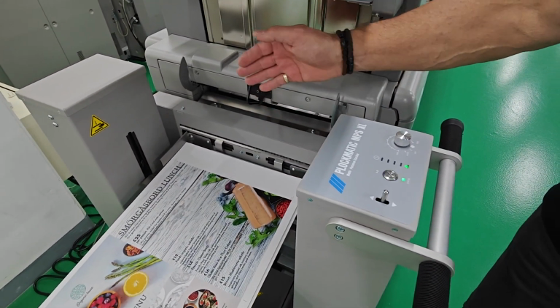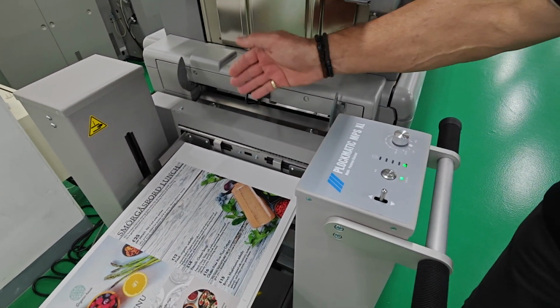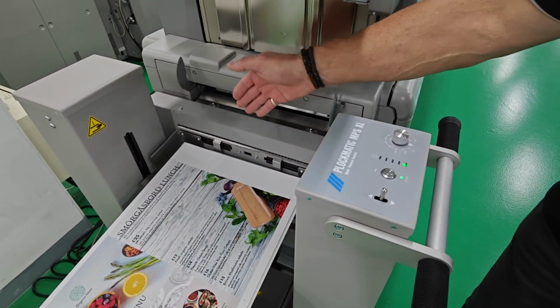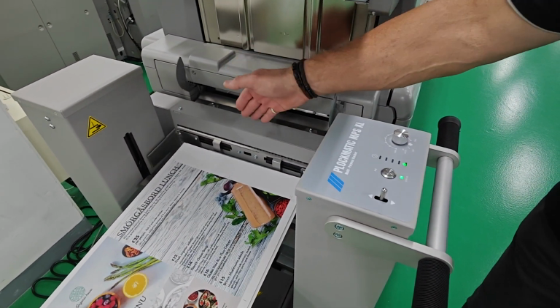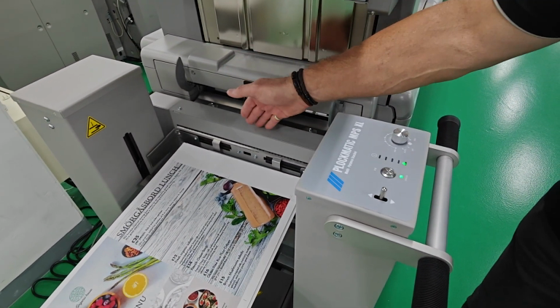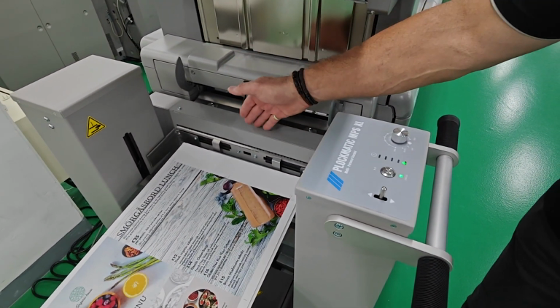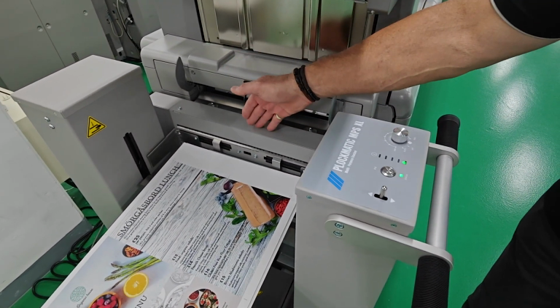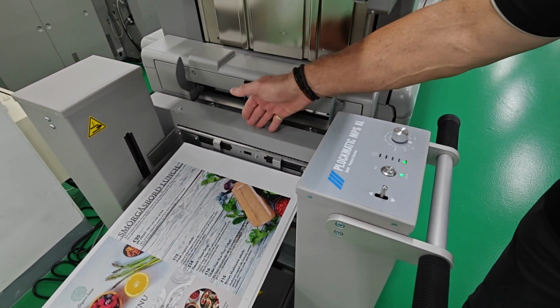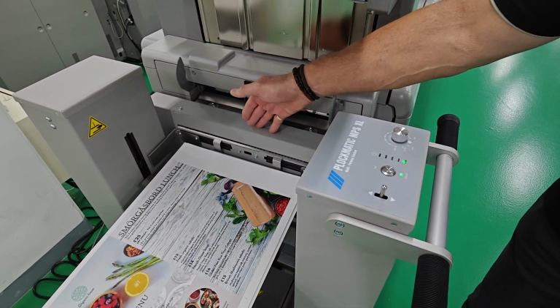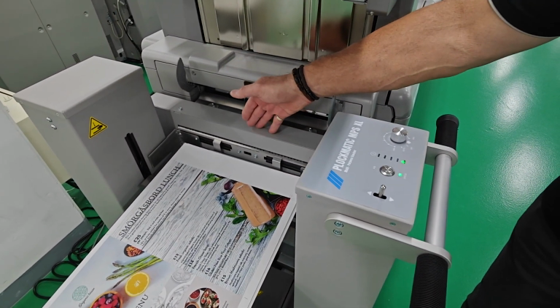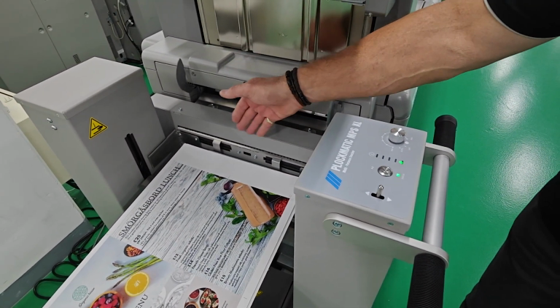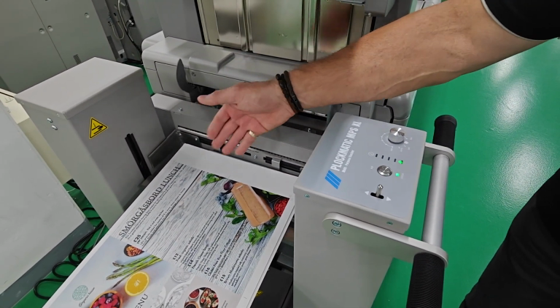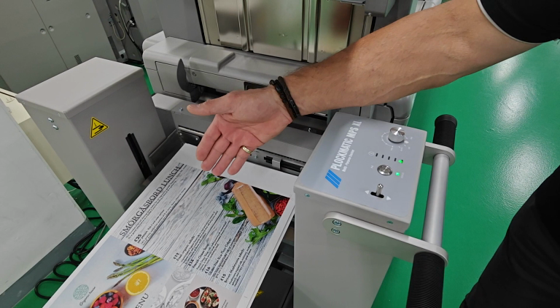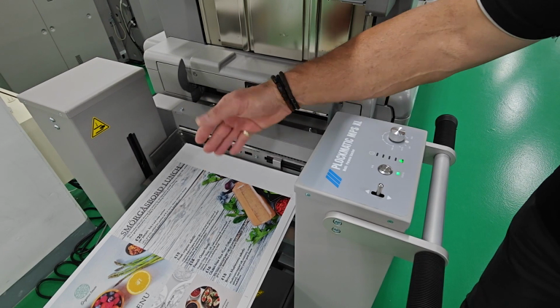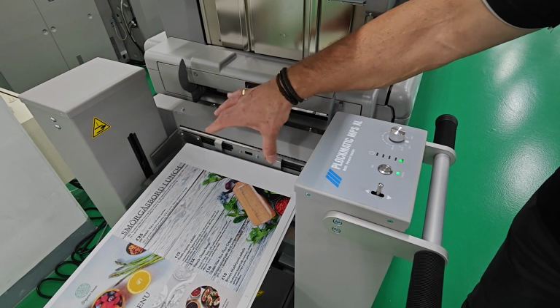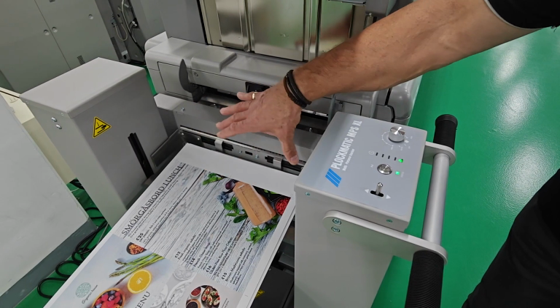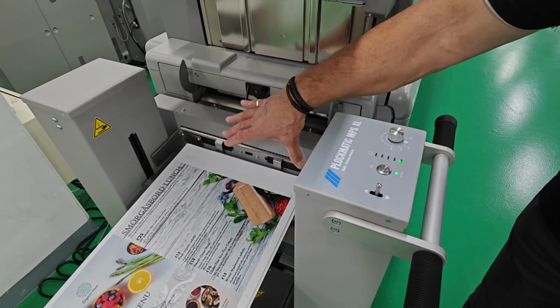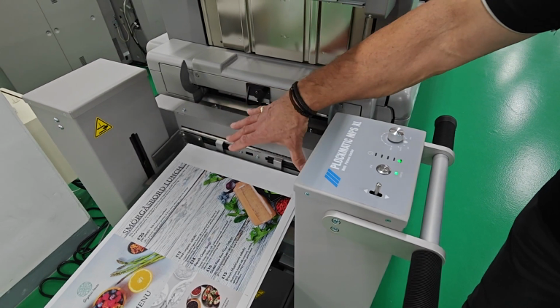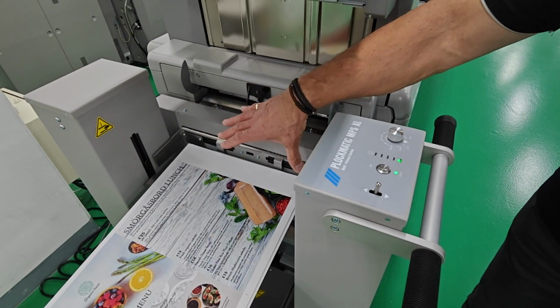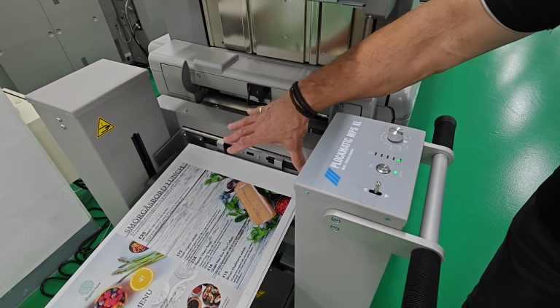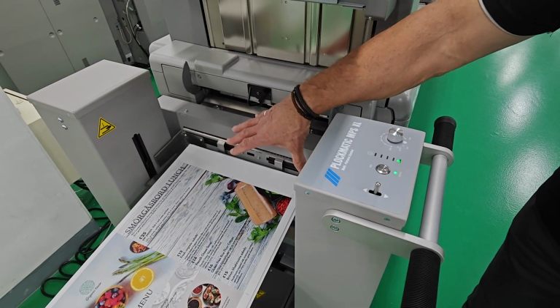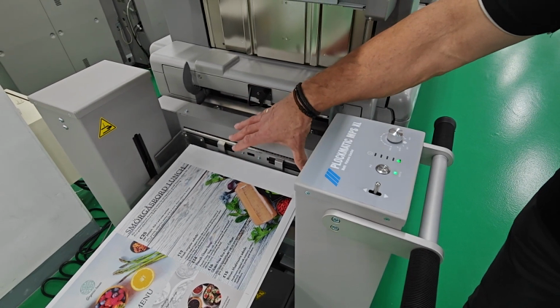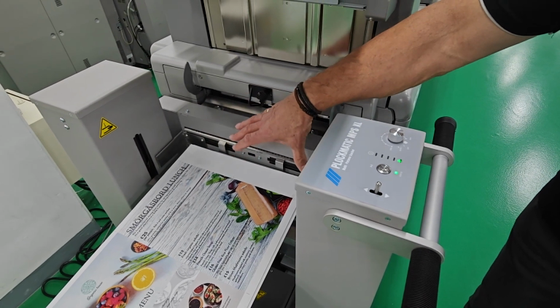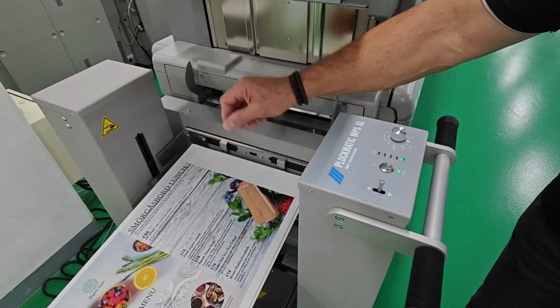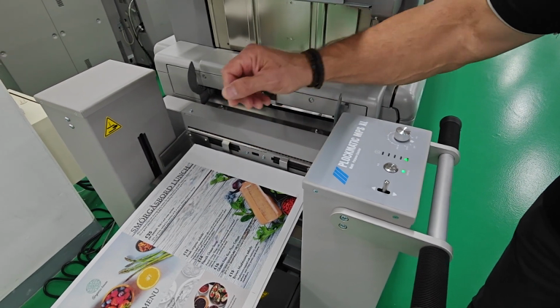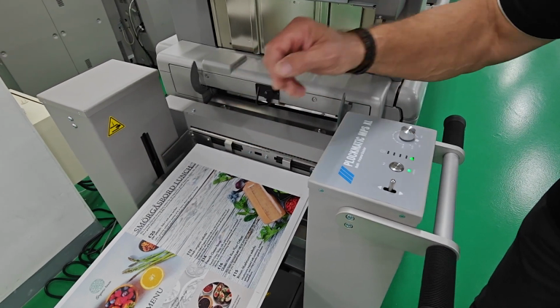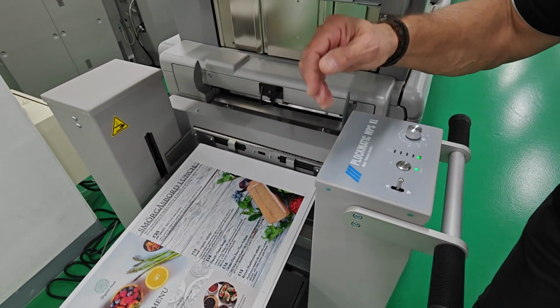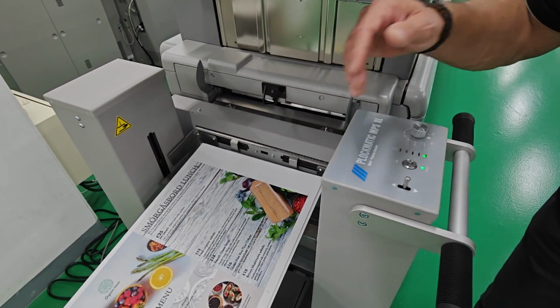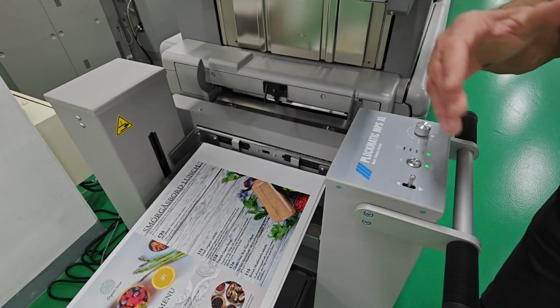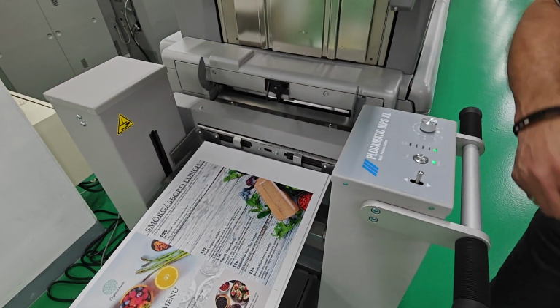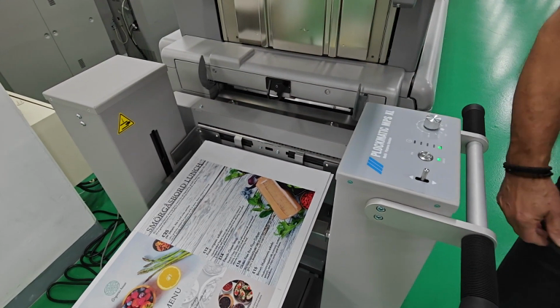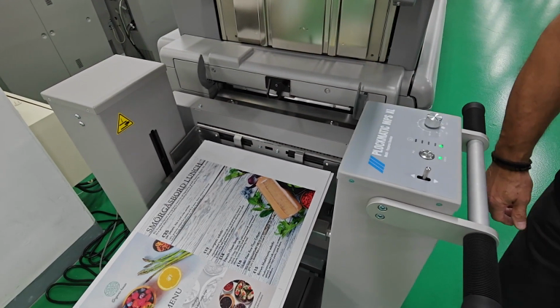We have an active drive roller bringing the sheet out and an active jogger to give a nice neat stack.